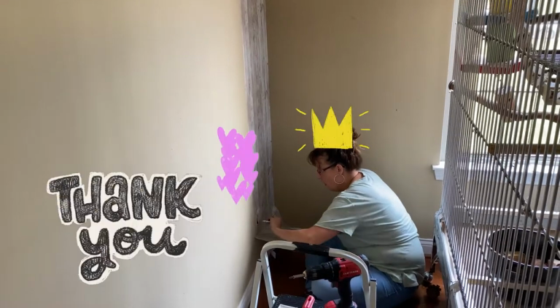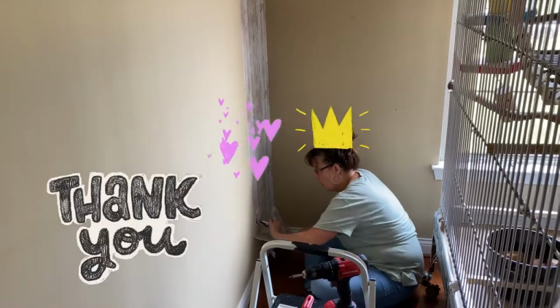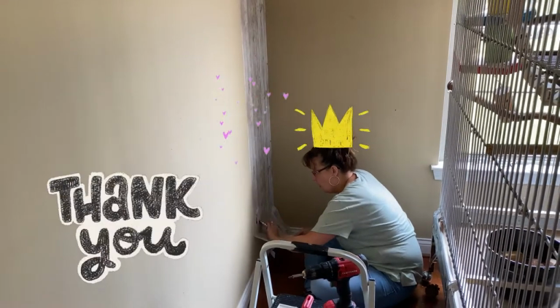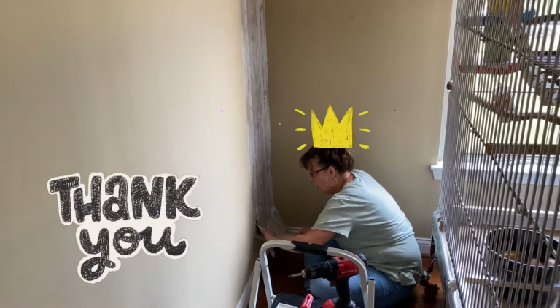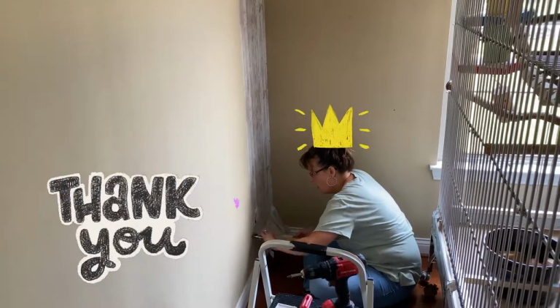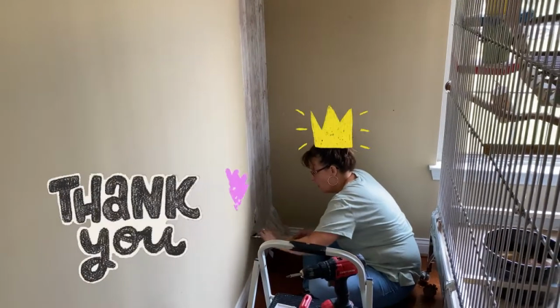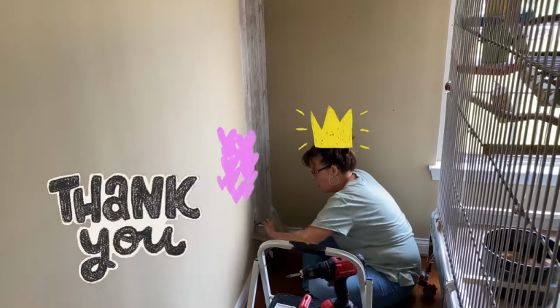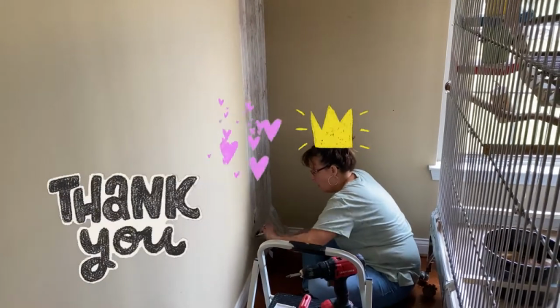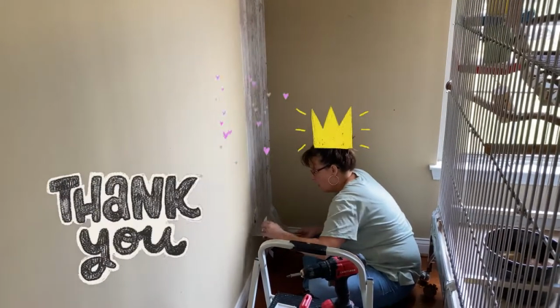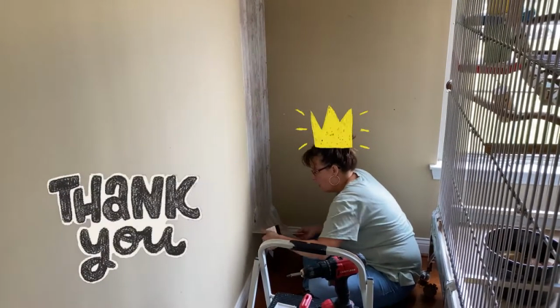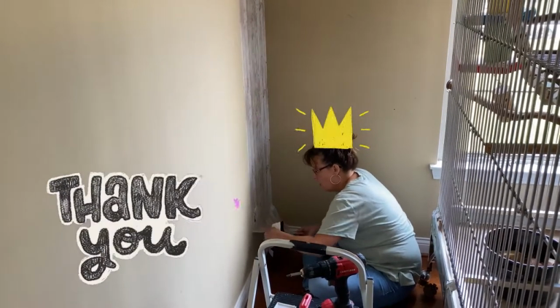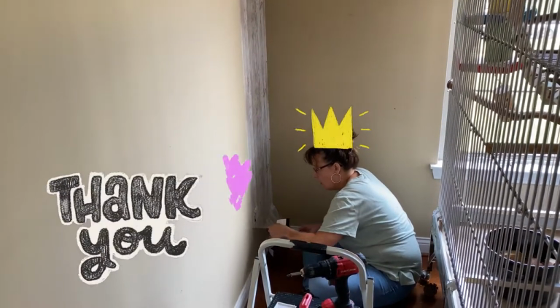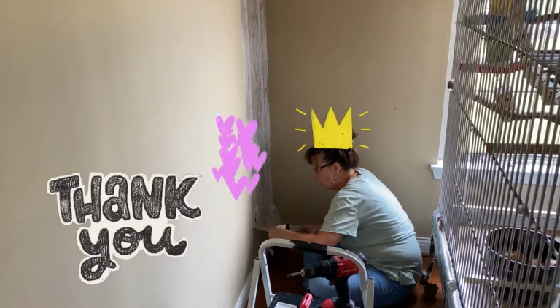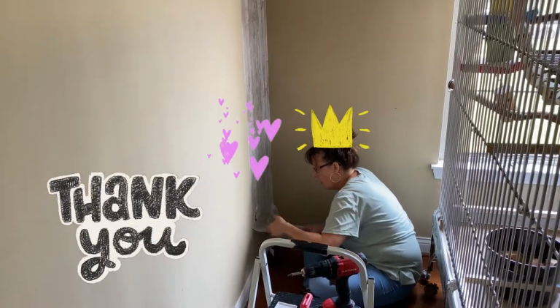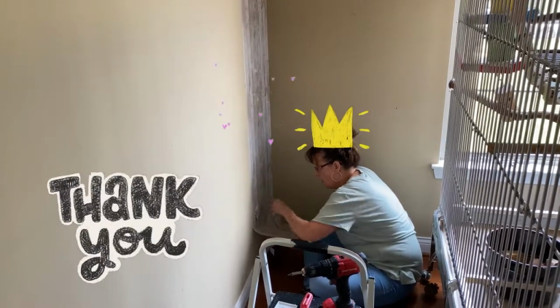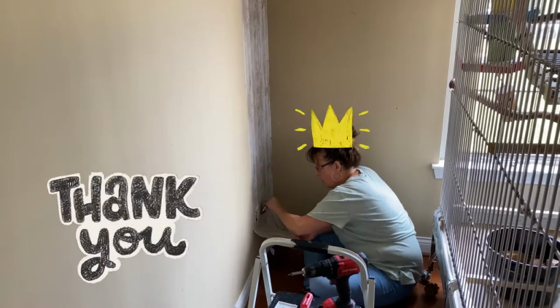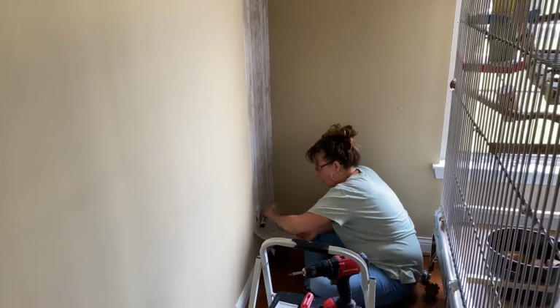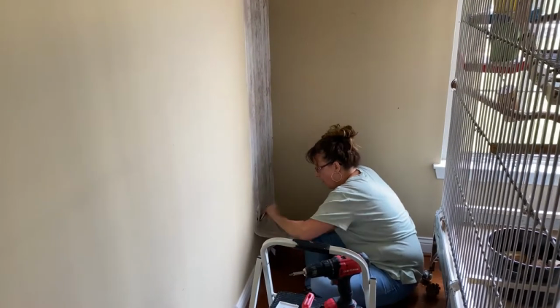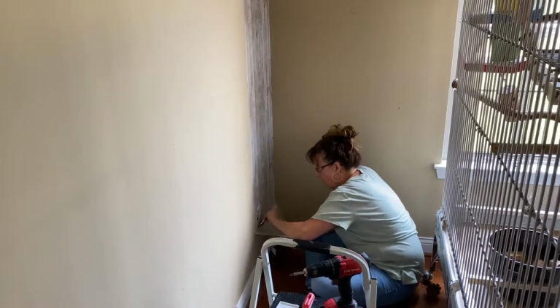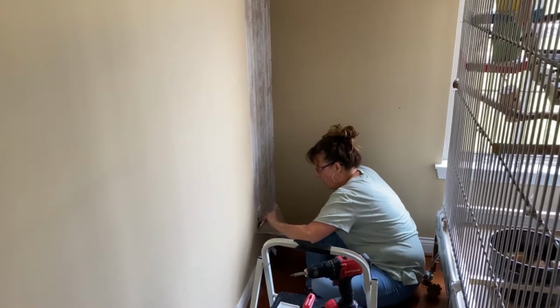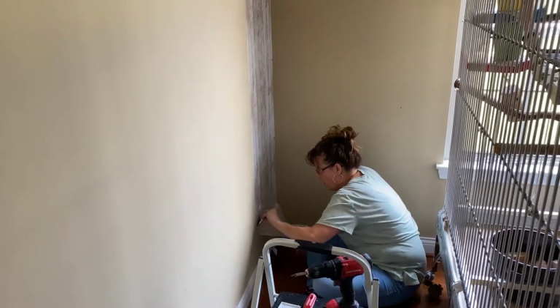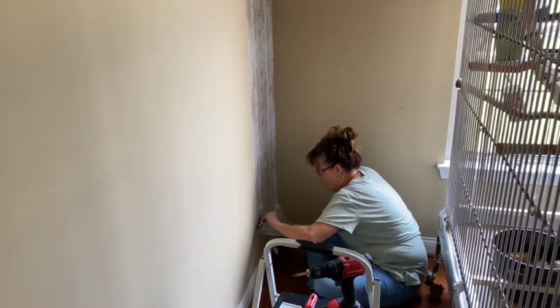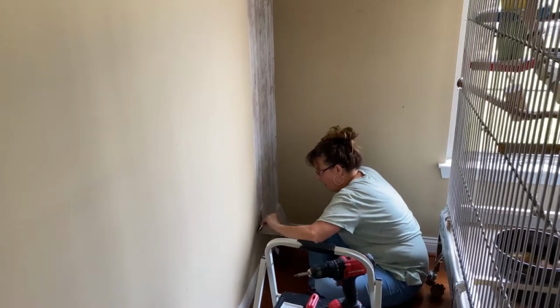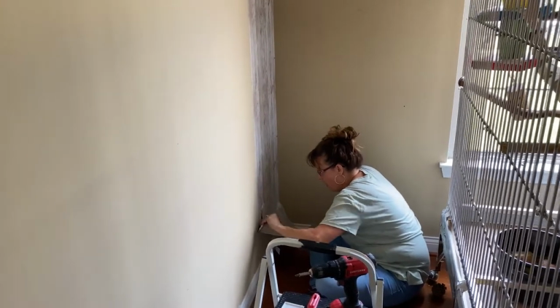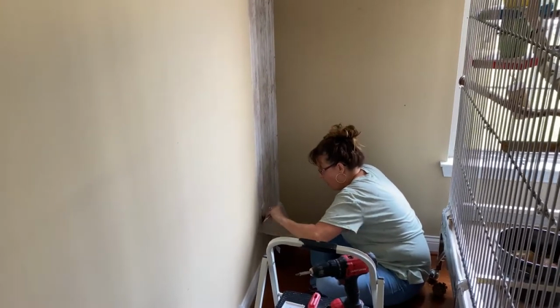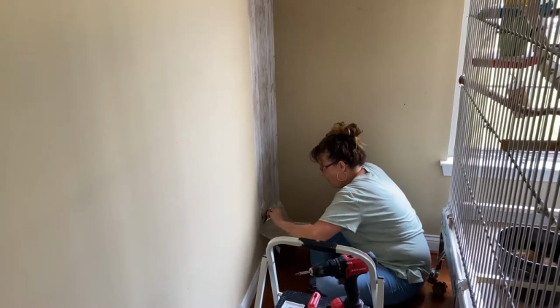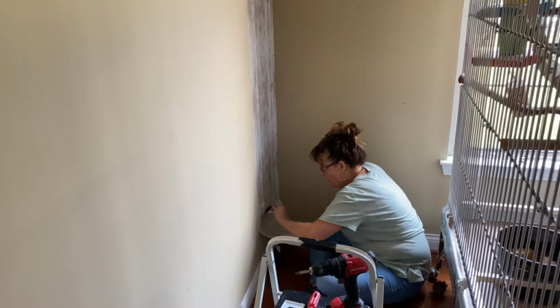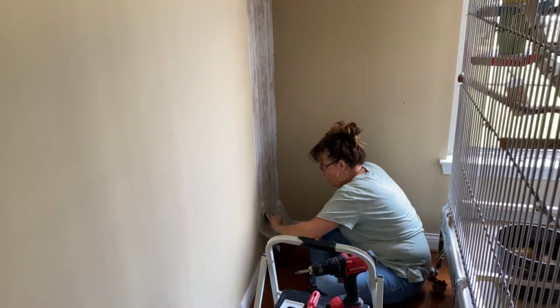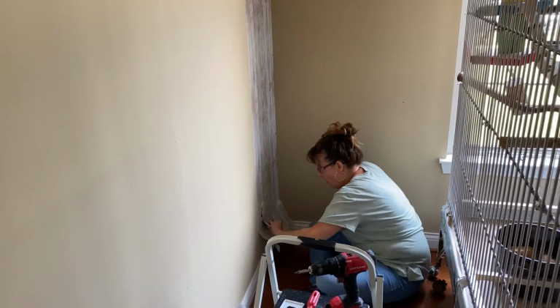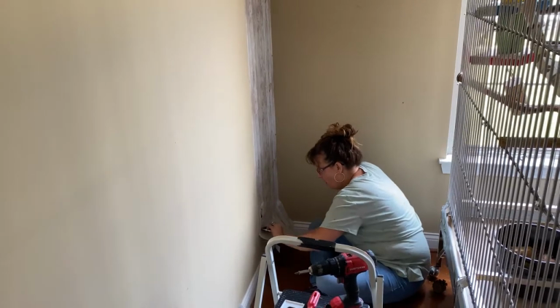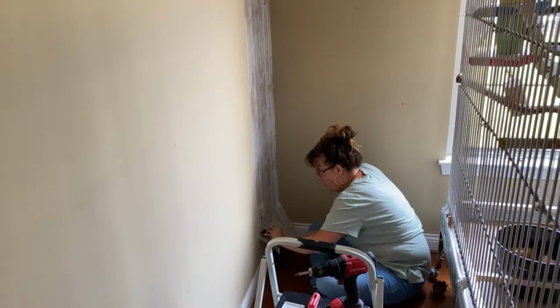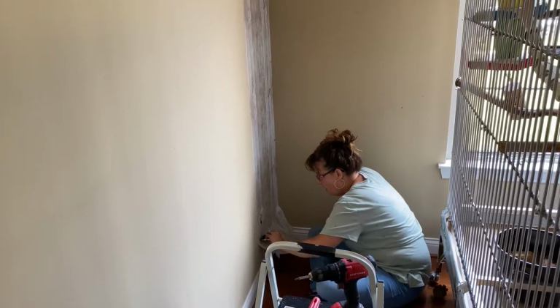When you have good friends that help you beautify your bird room. Isn't that nice?